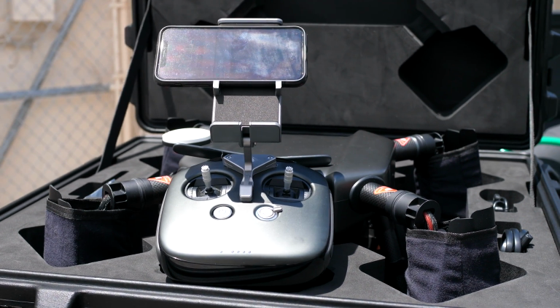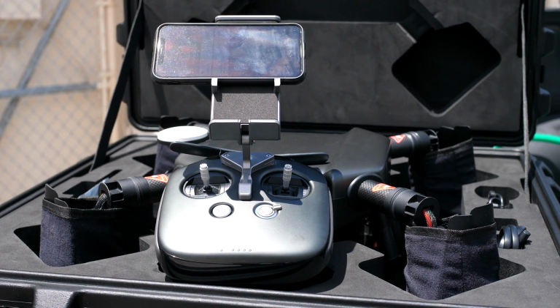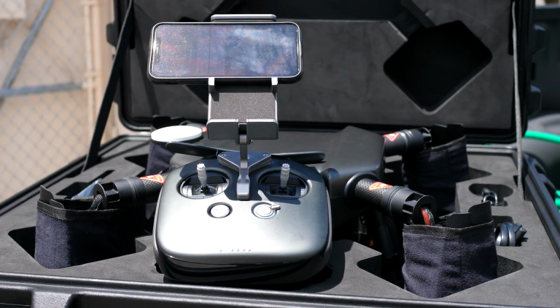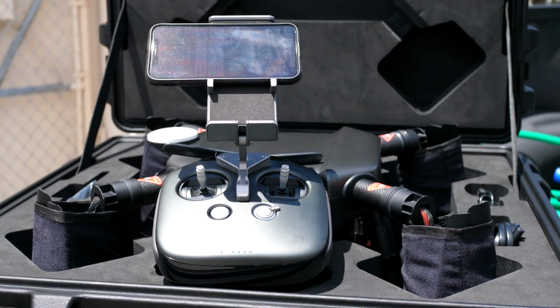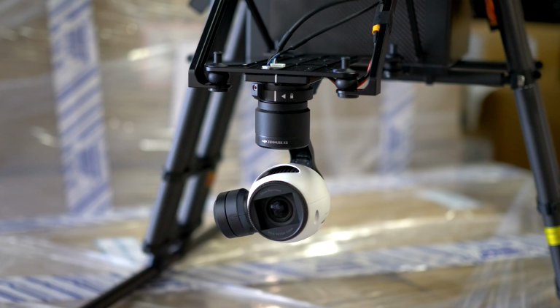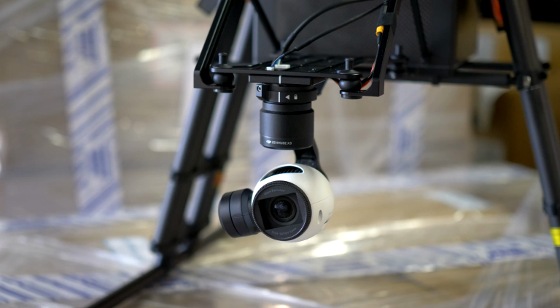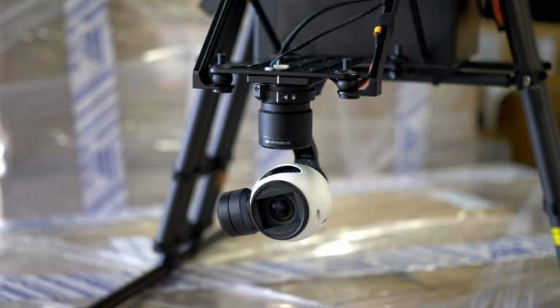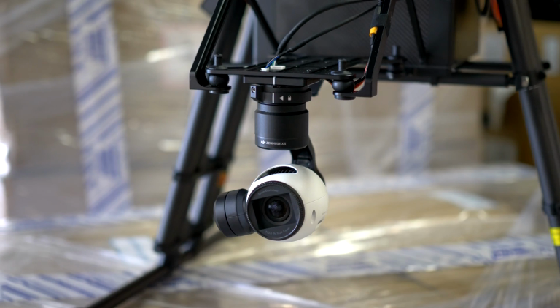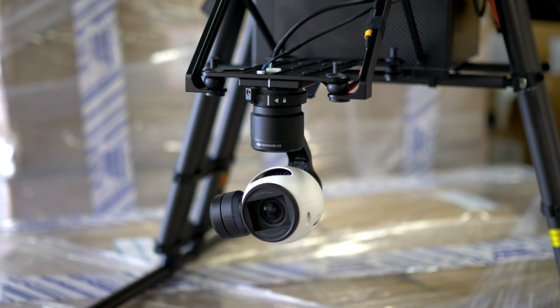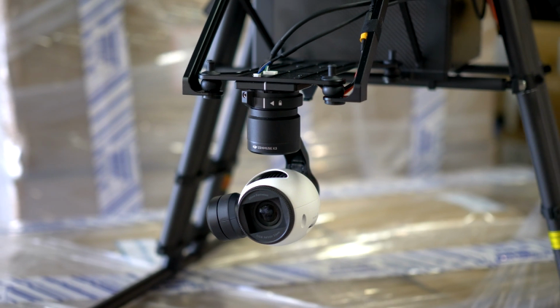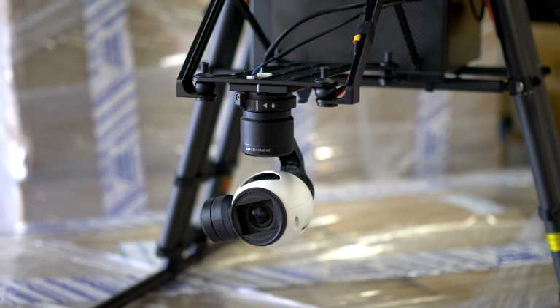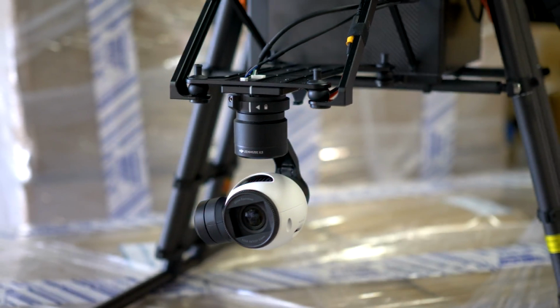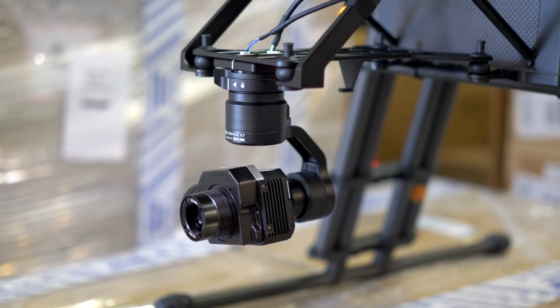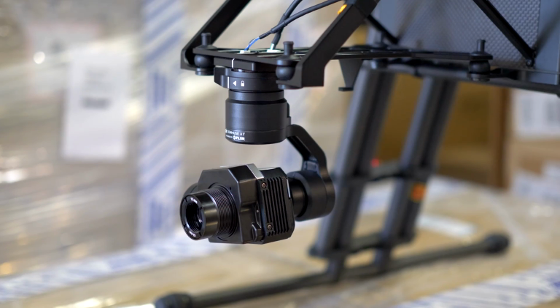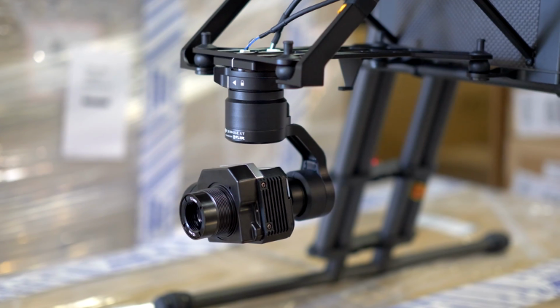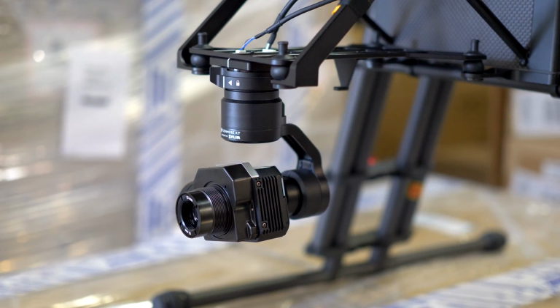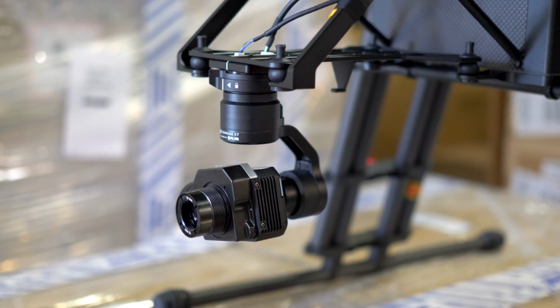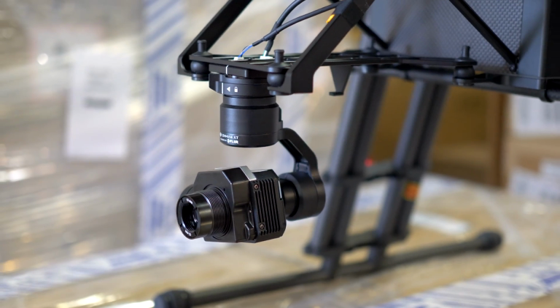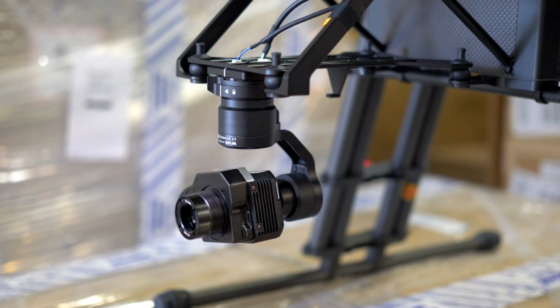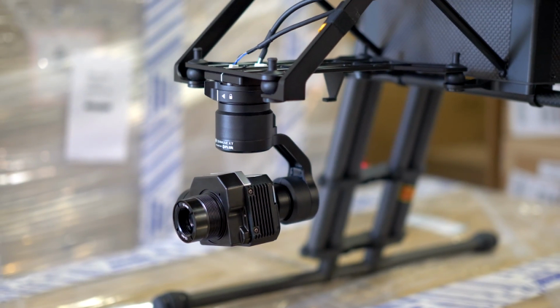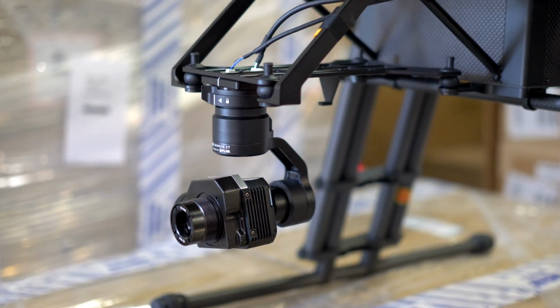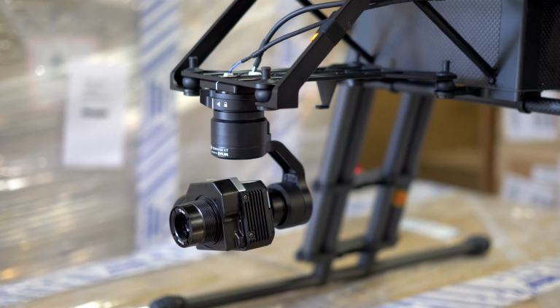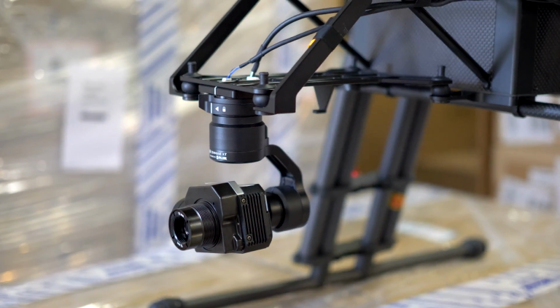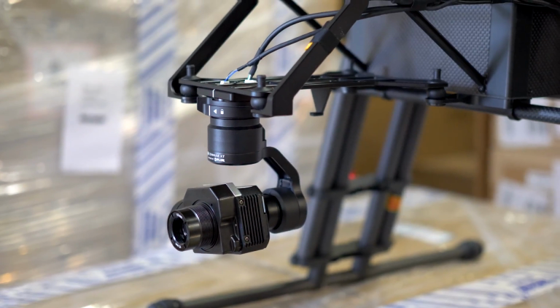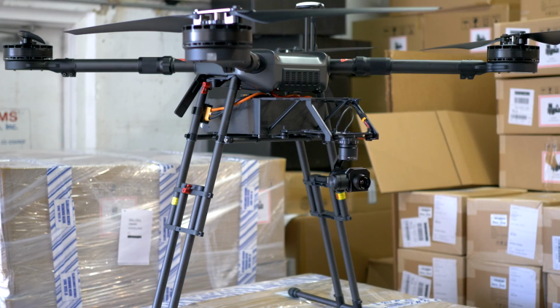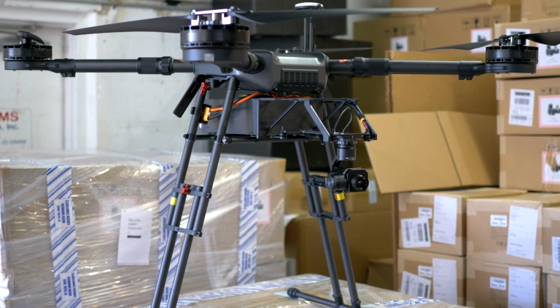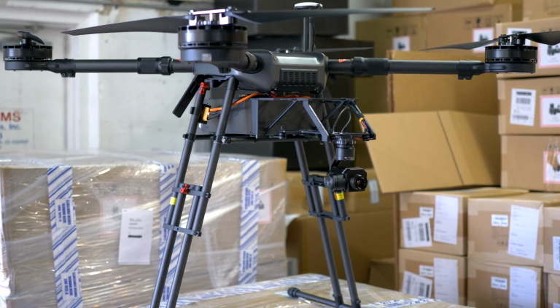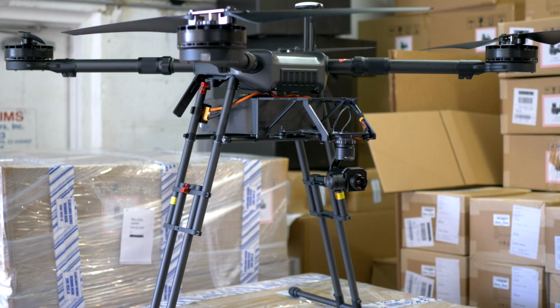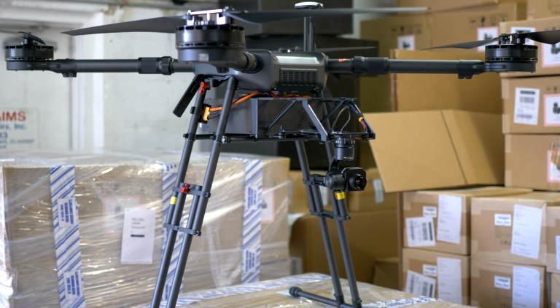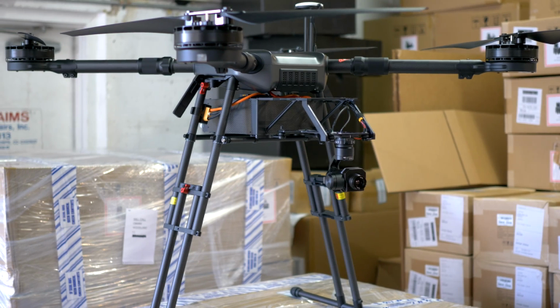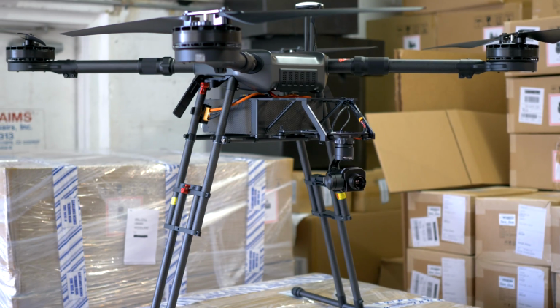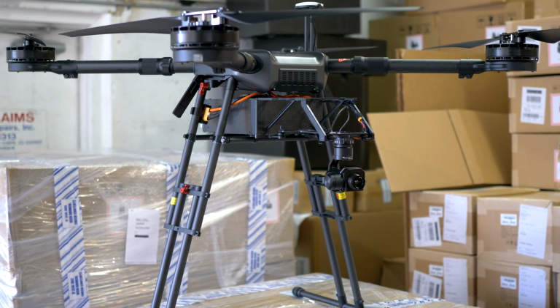Compatible with the X3, Z3, XT FLIR camera, X5, X5R, and Z30 cameras.